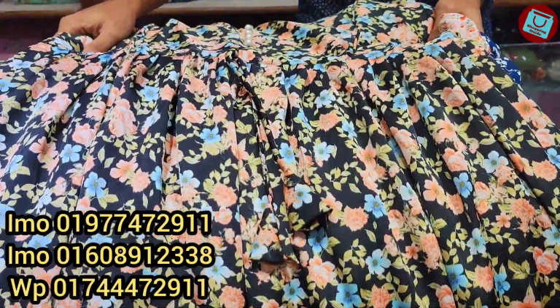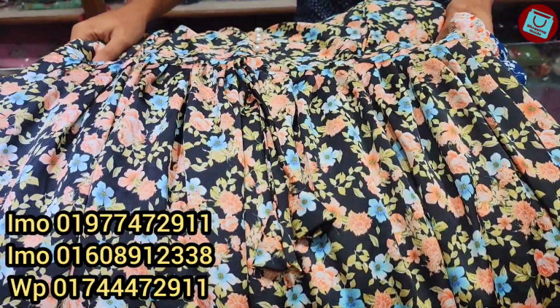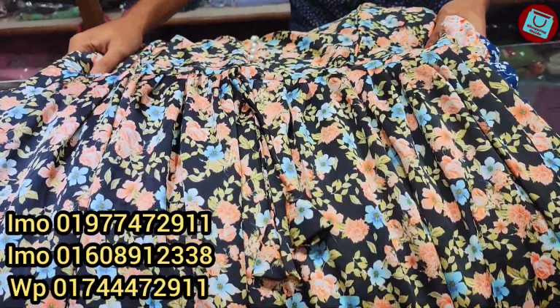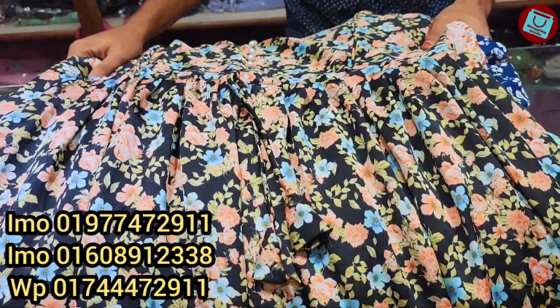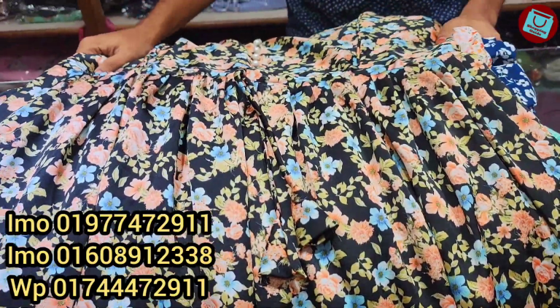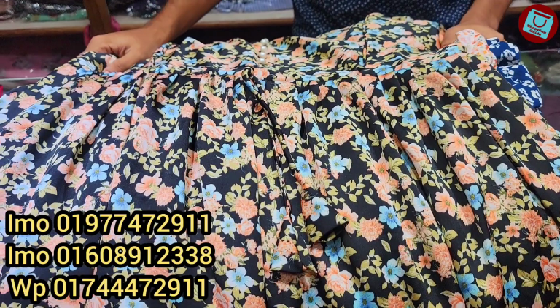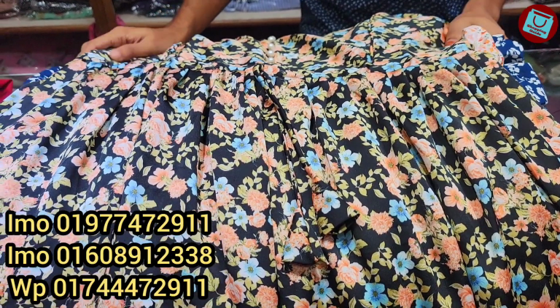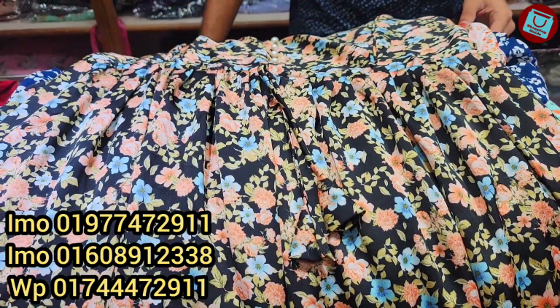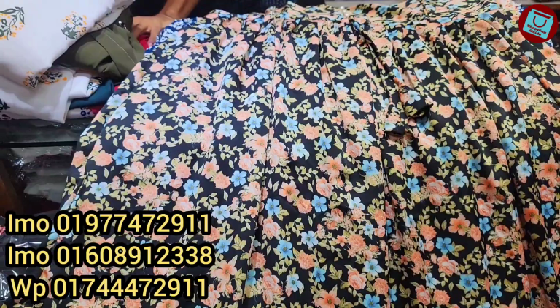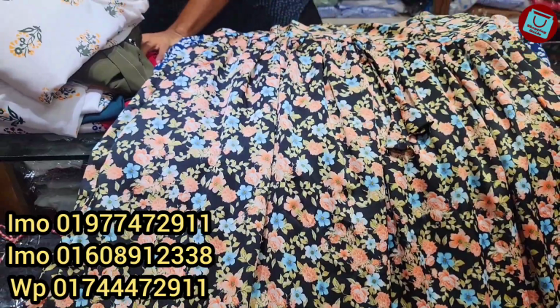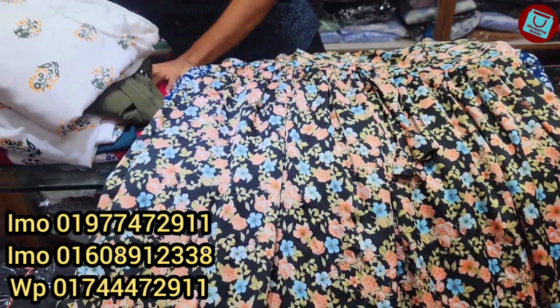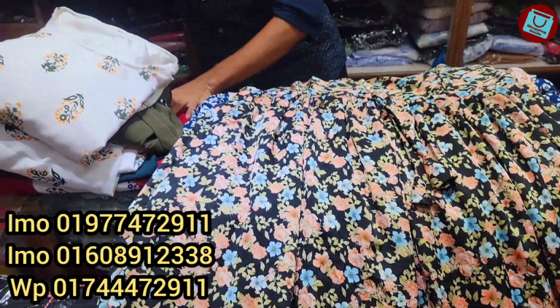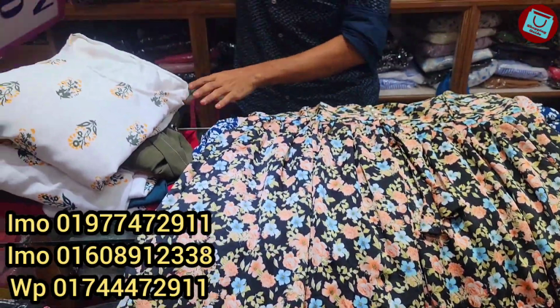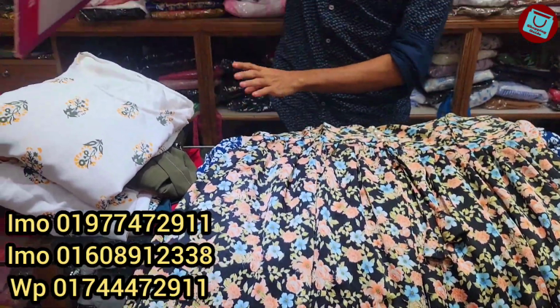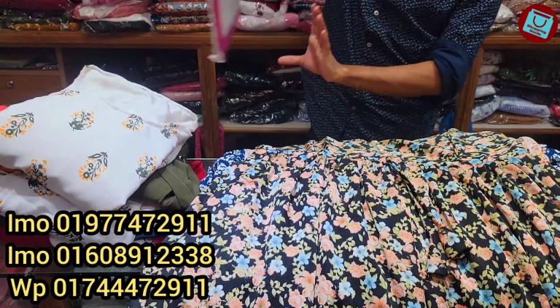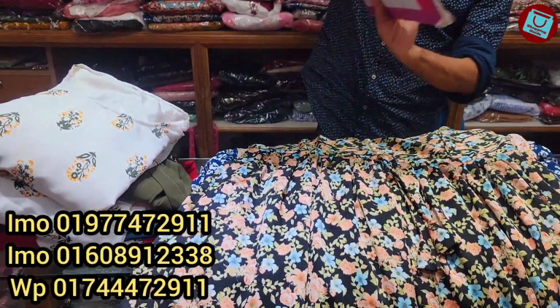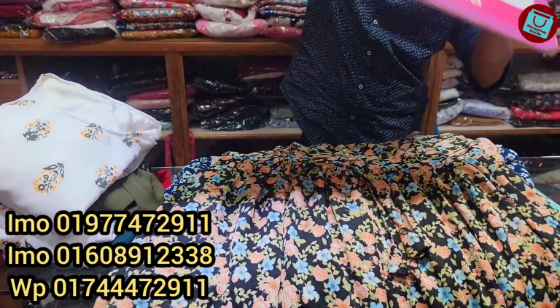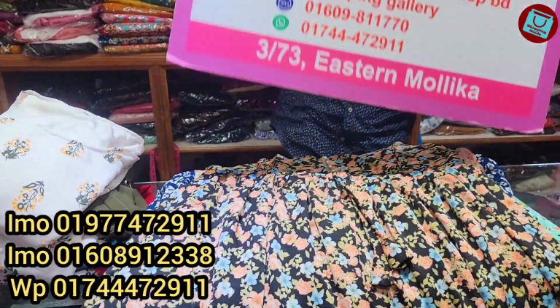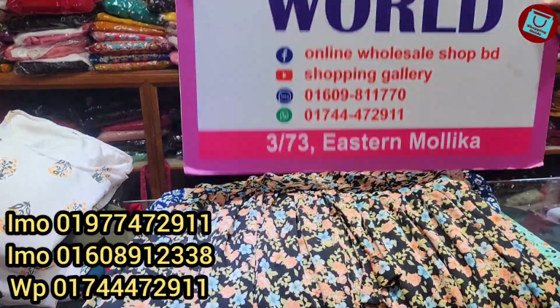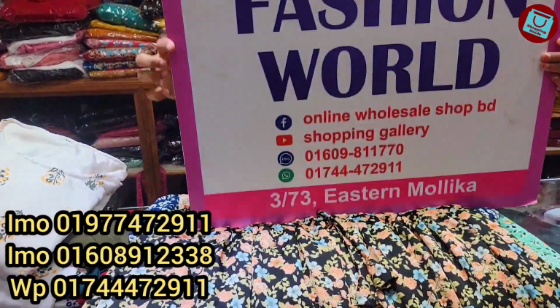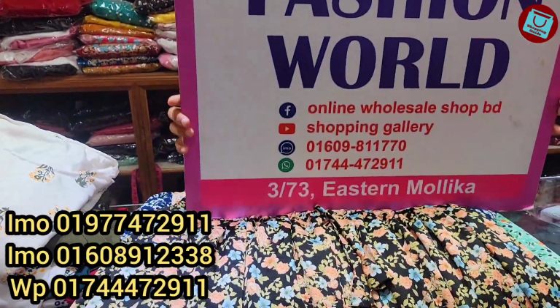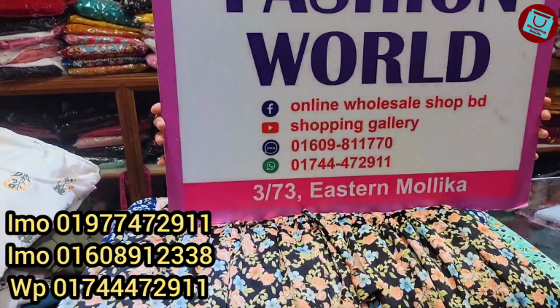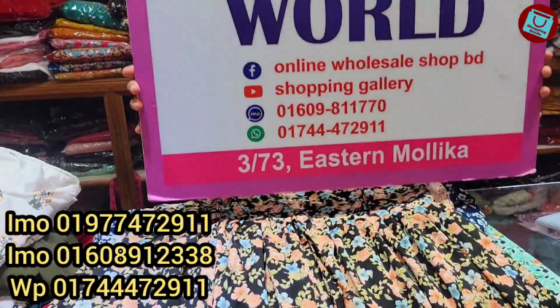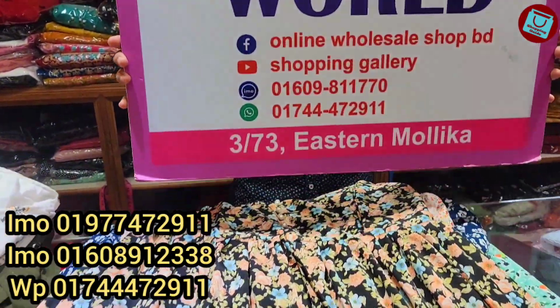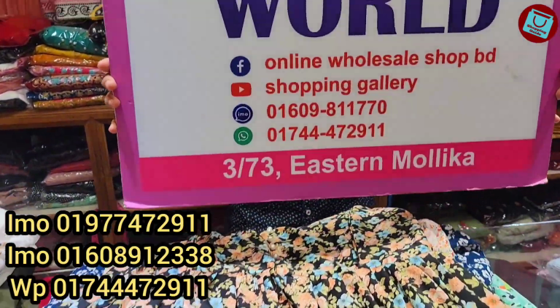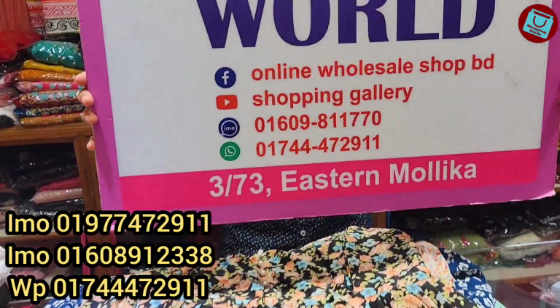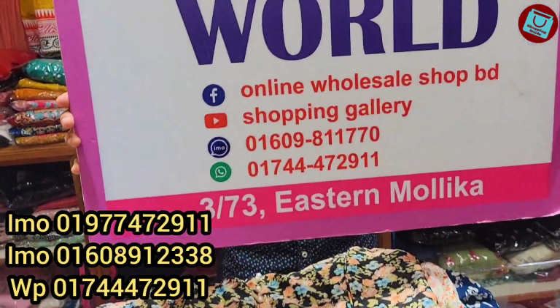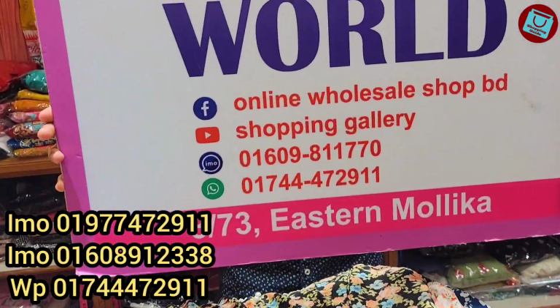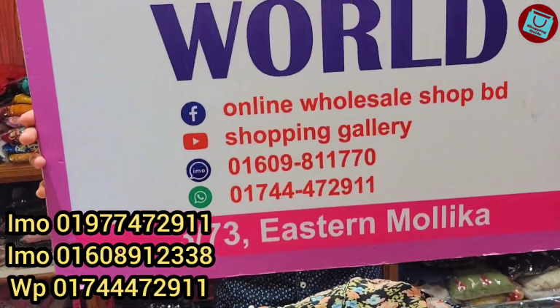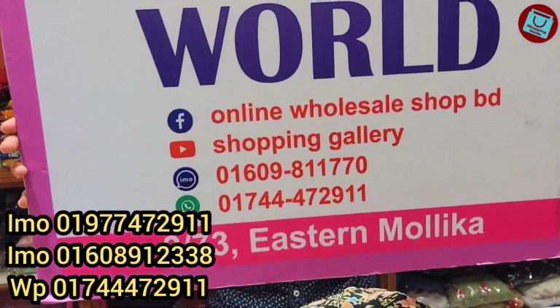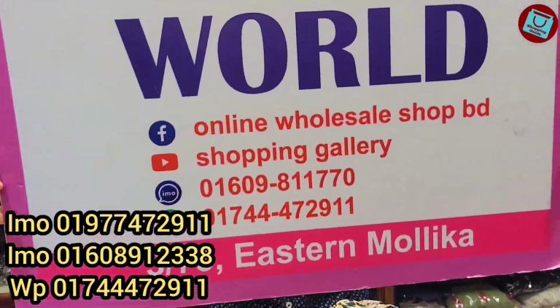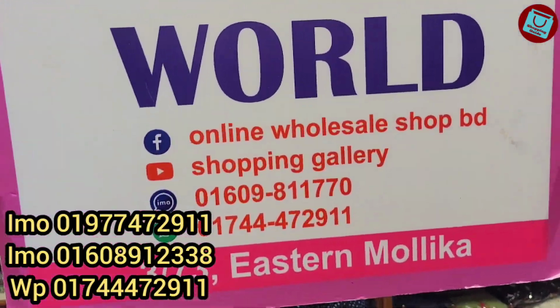We are still in the fashion world, we are shopping, so we can contact you.